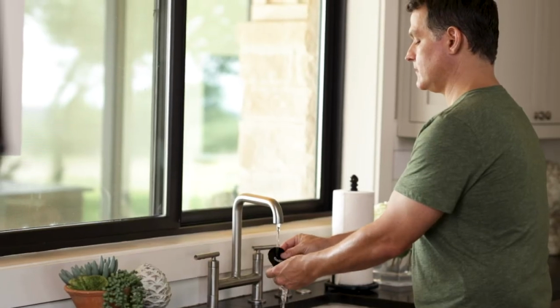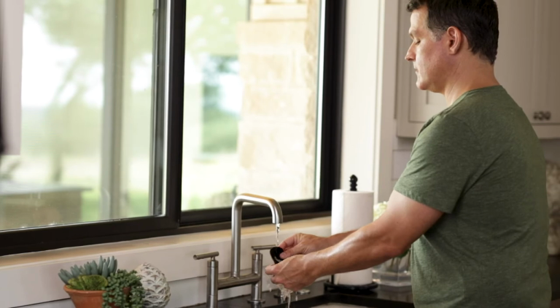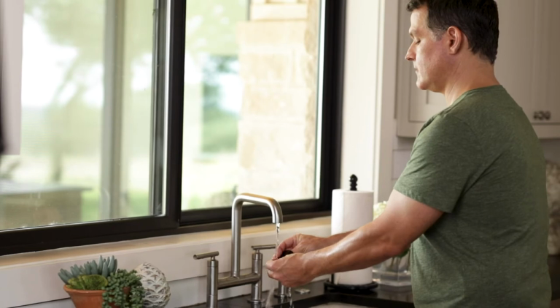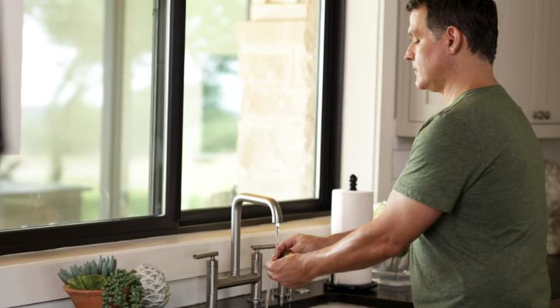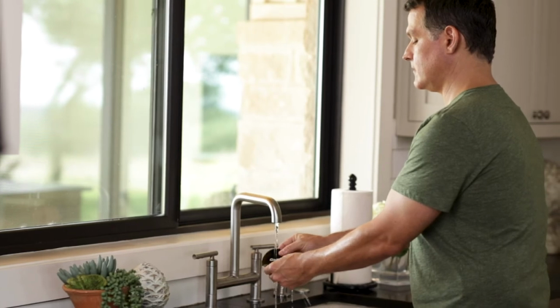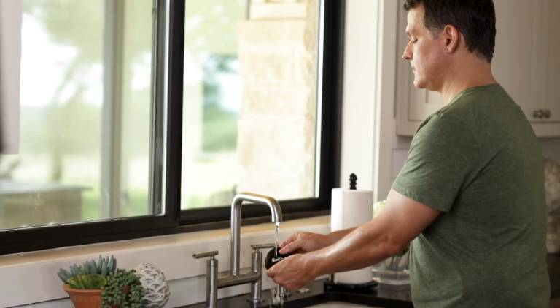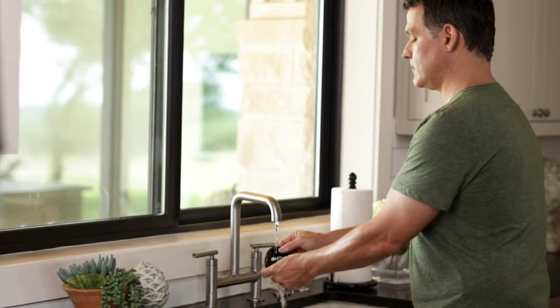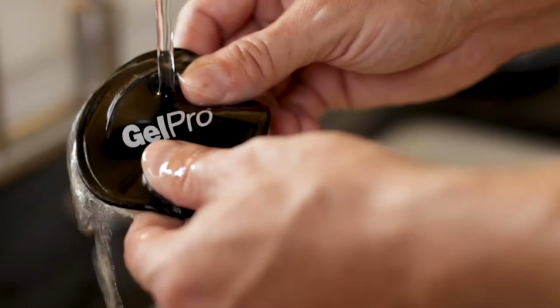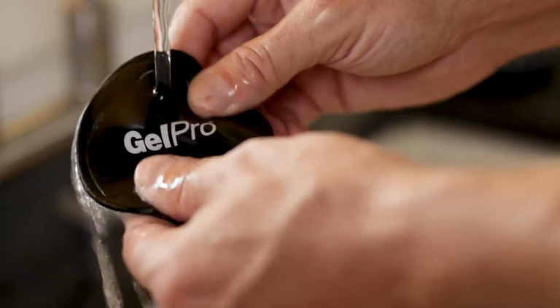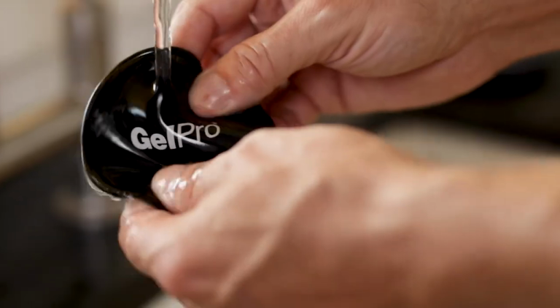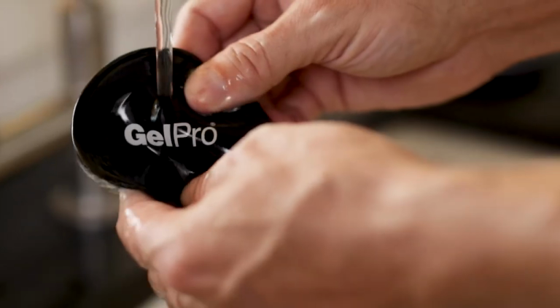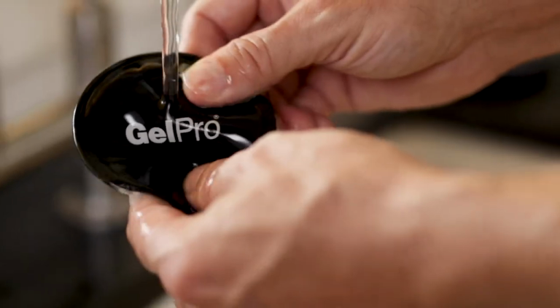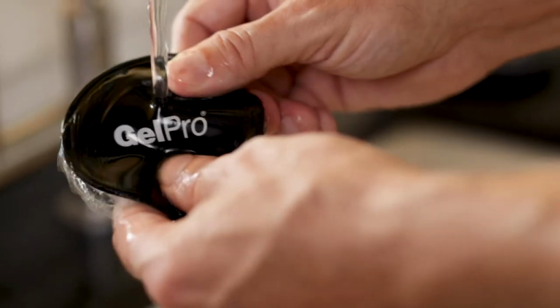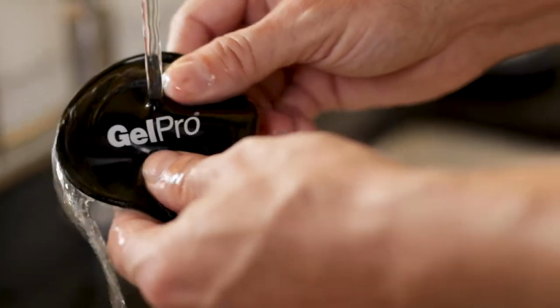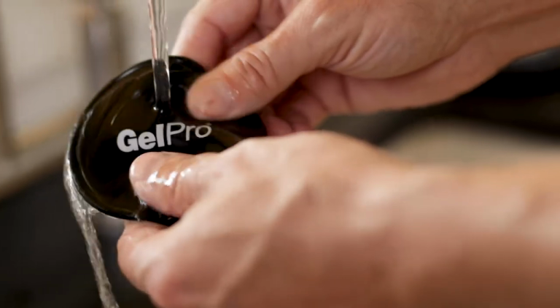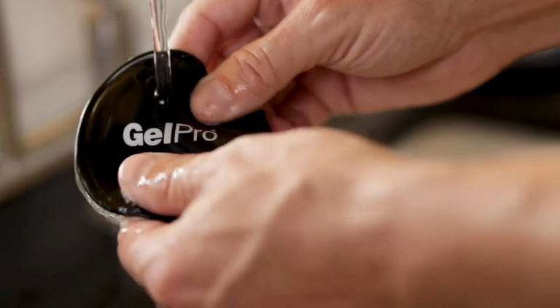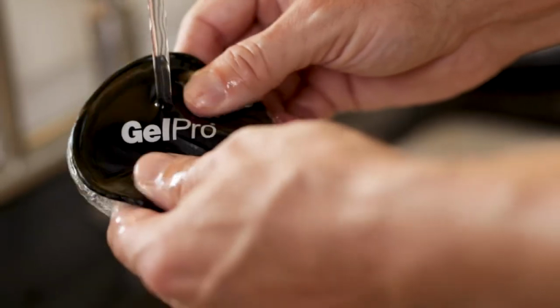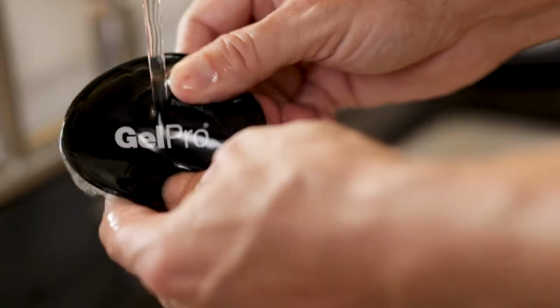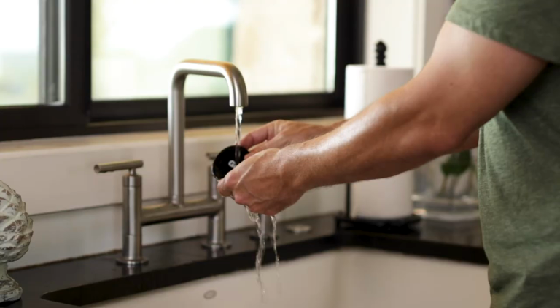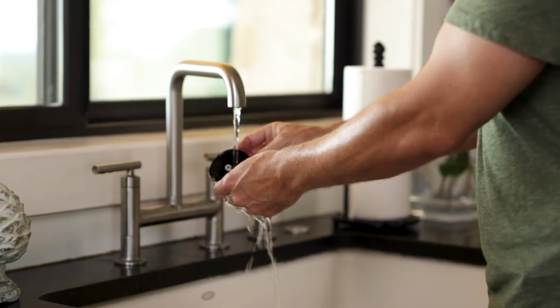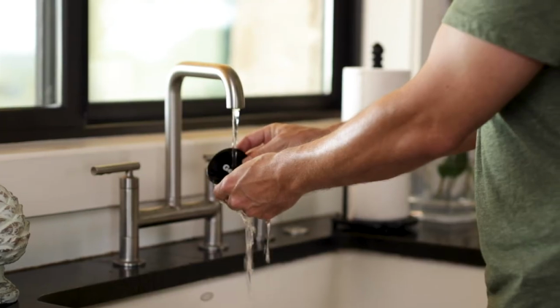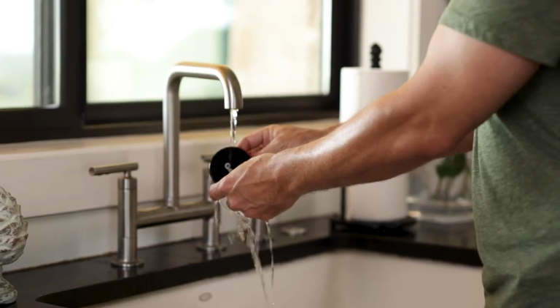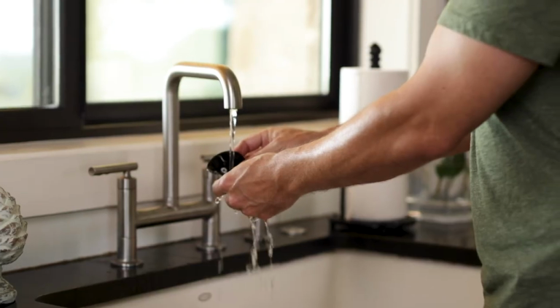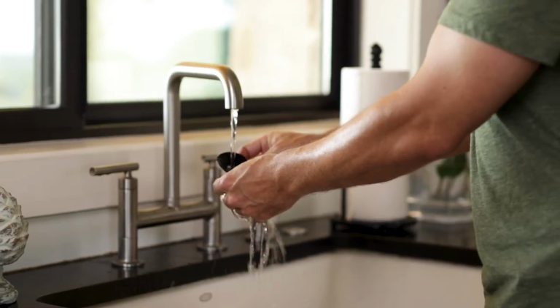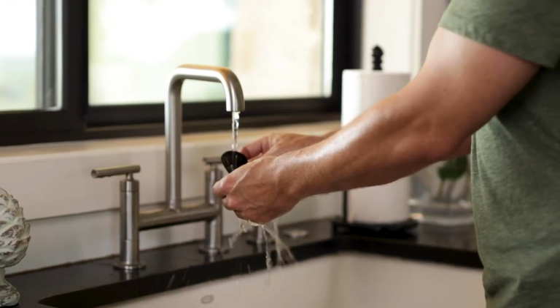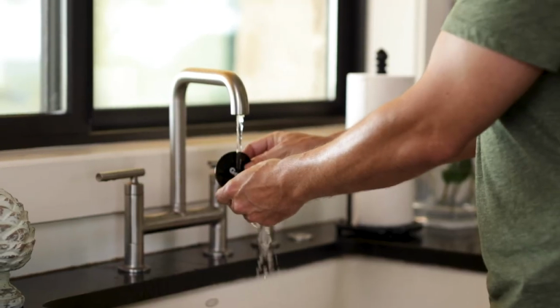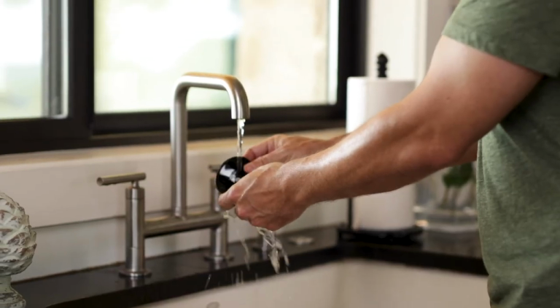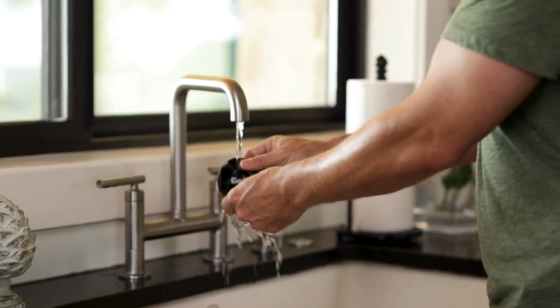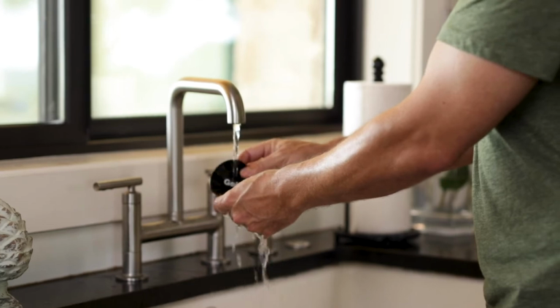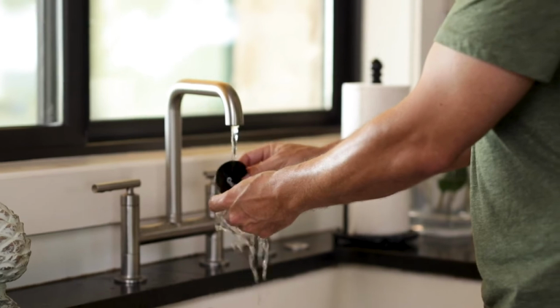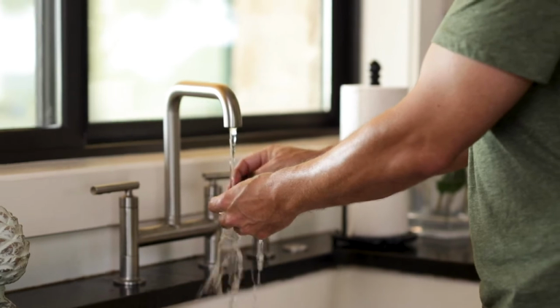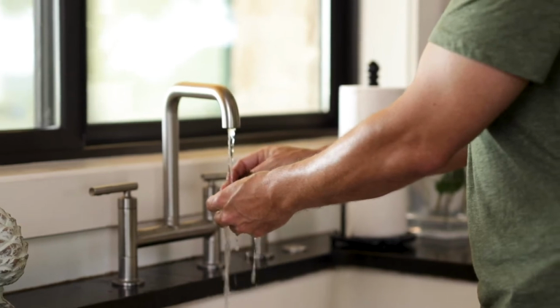Washing them is super easy. You just rinse them under your sink, let them air dry, and it renews their adhesive properties.